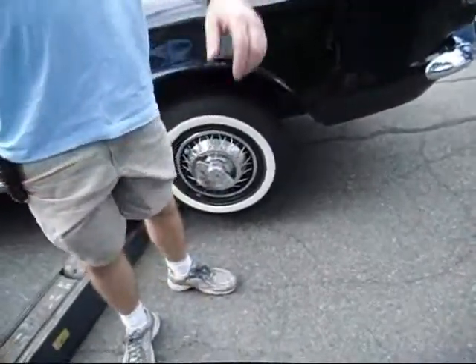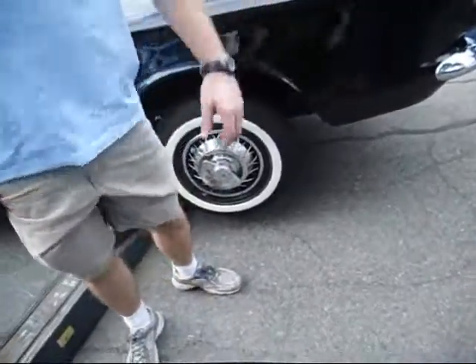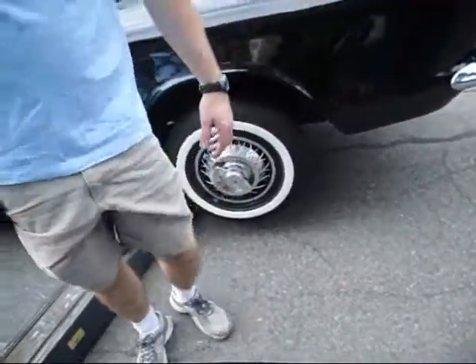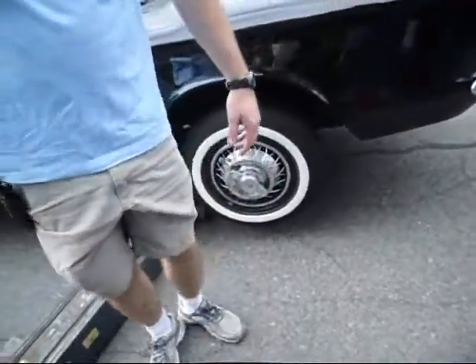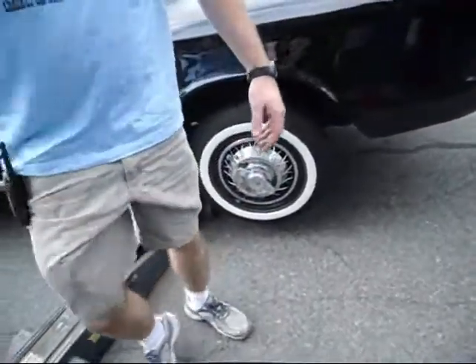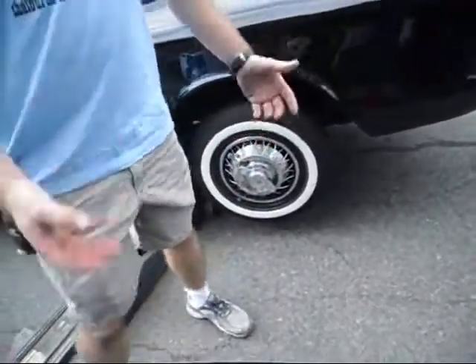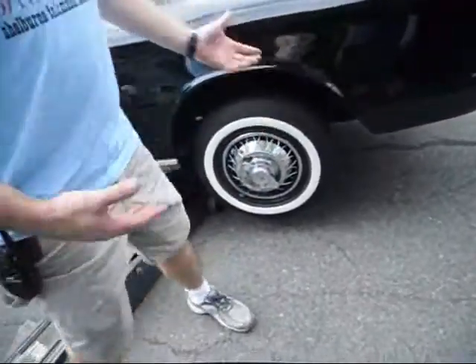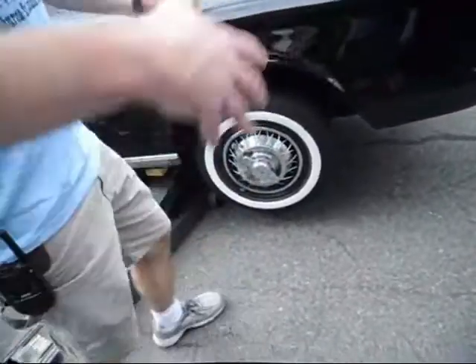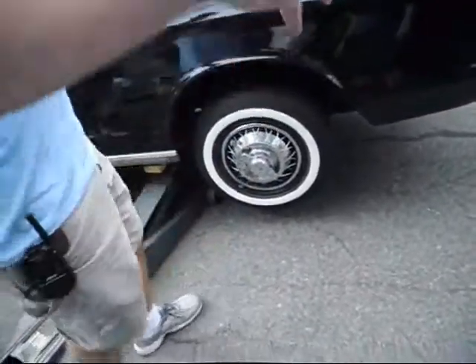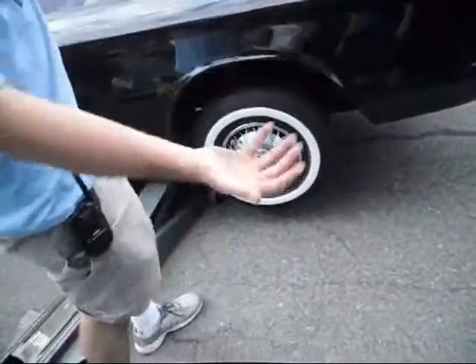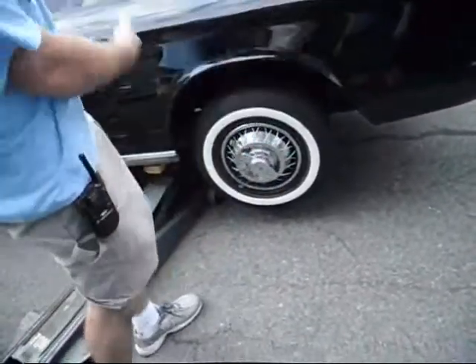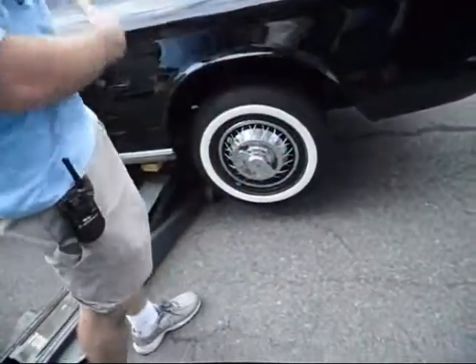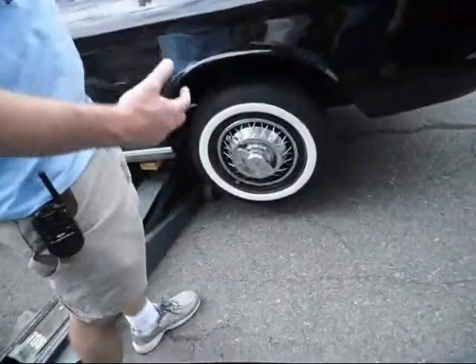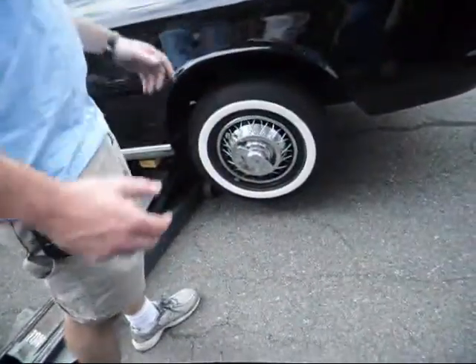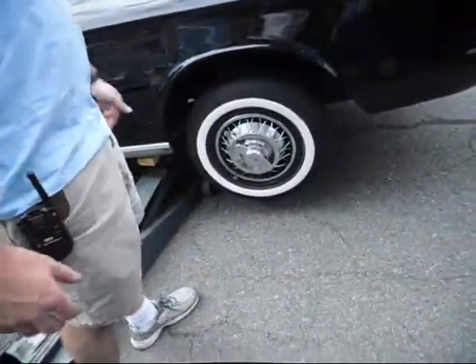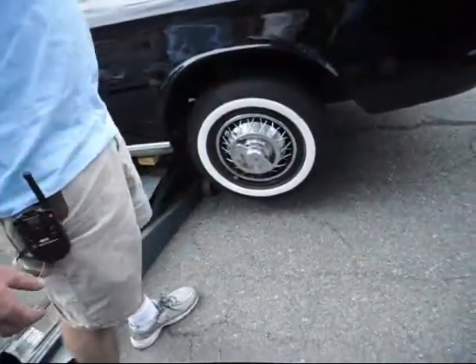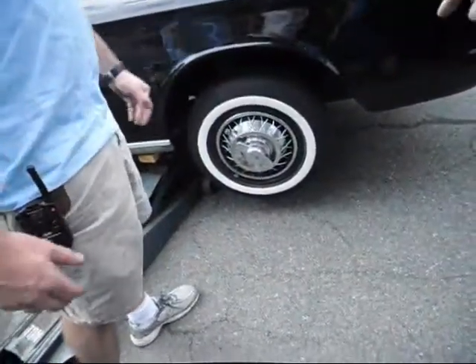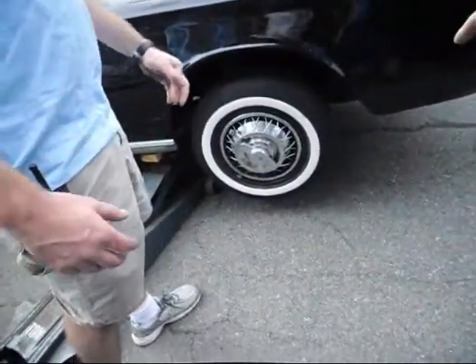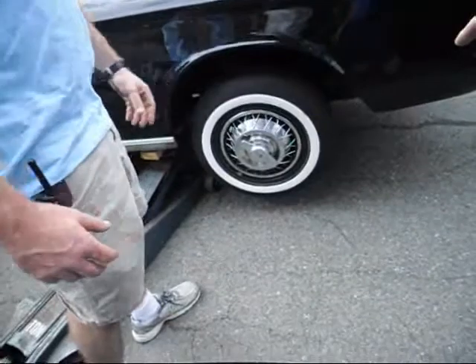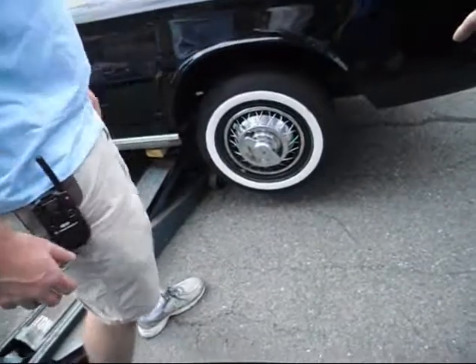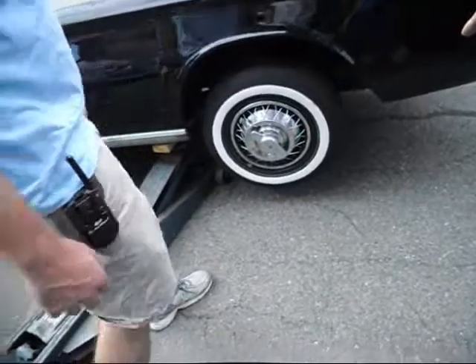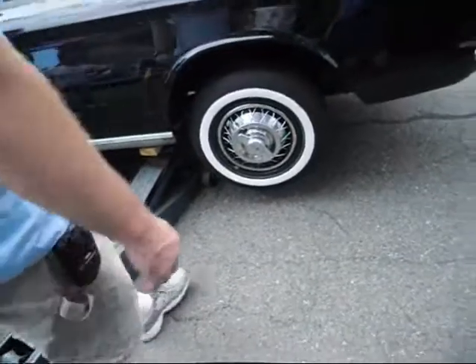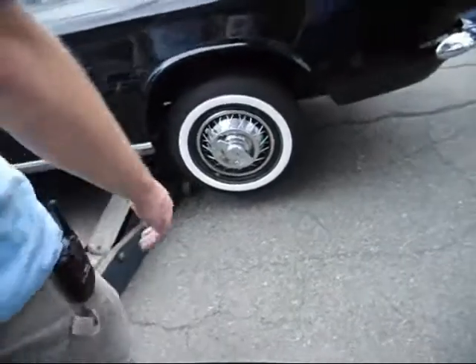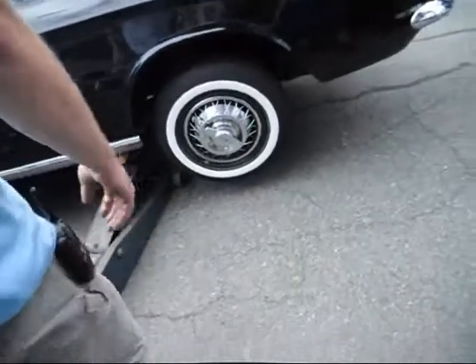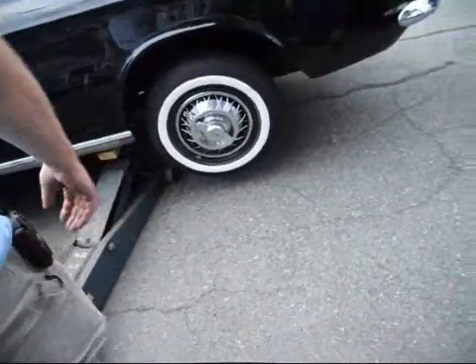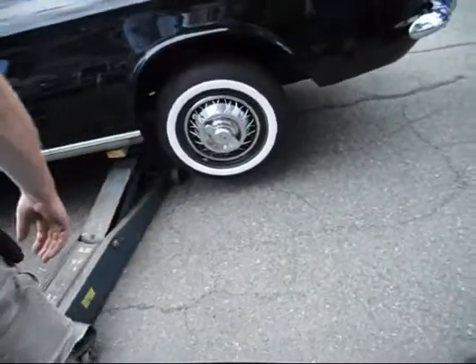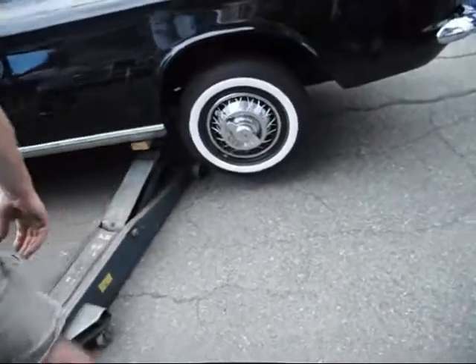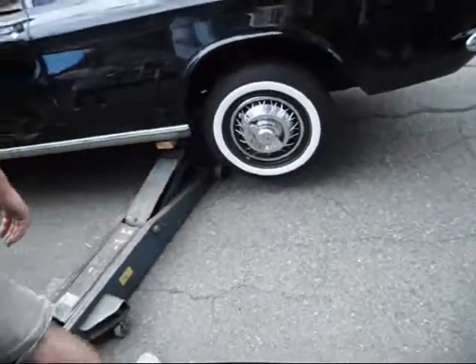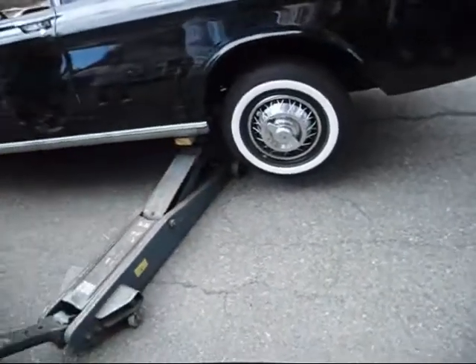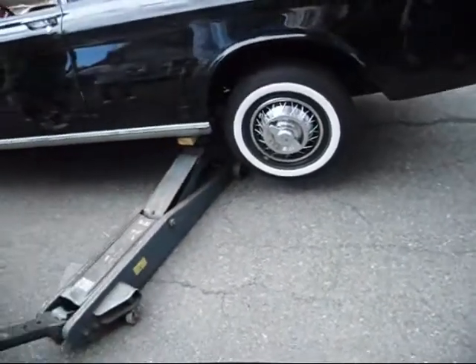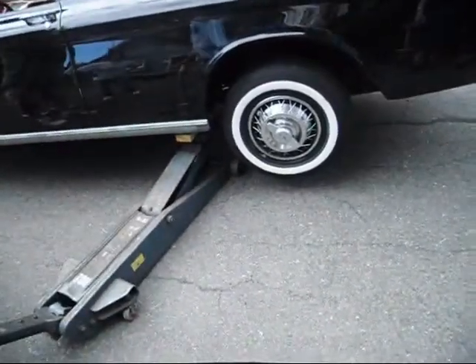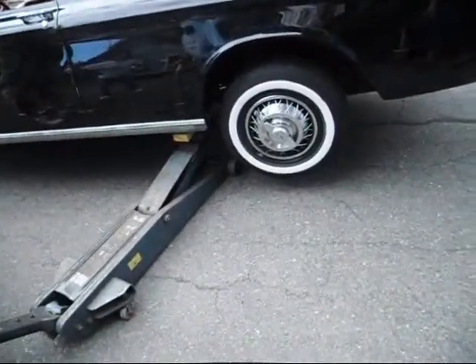If the spring's weak and it's tucking the wheel all the time, it's going to pull on that axle. Let's lower it down and see if it seems like it's kicking out again.